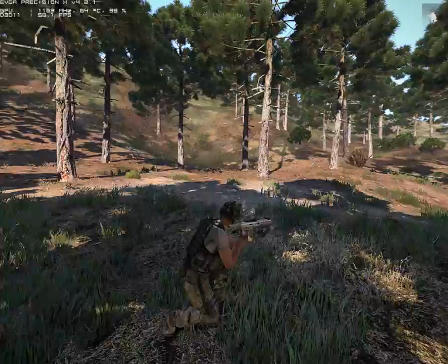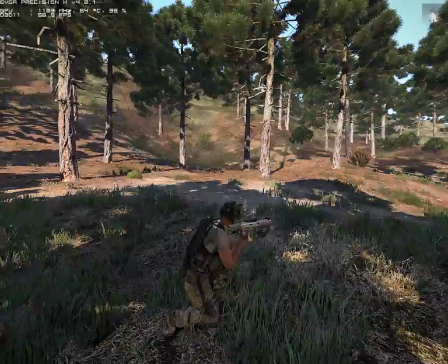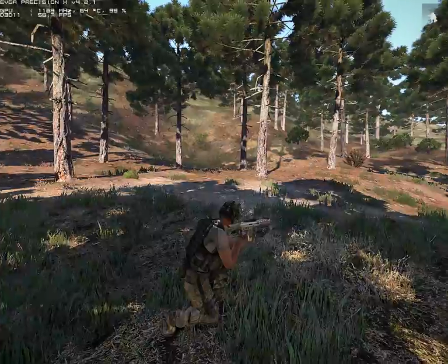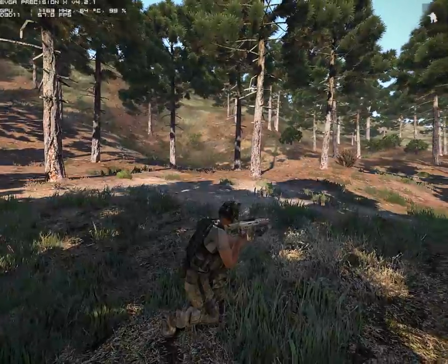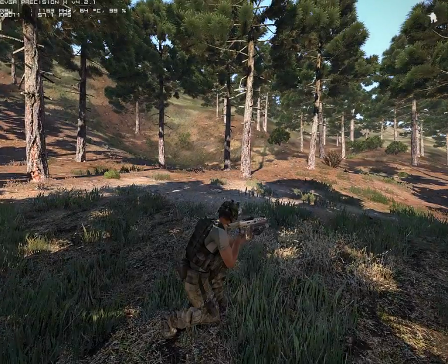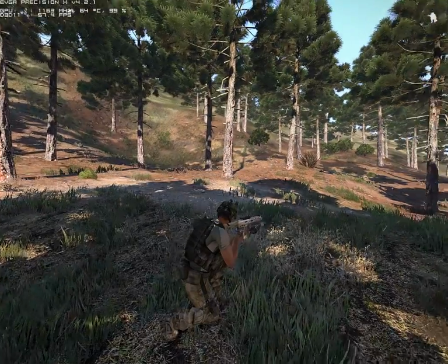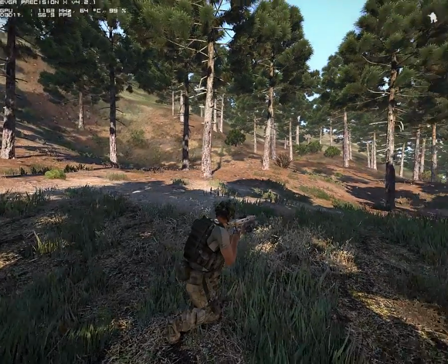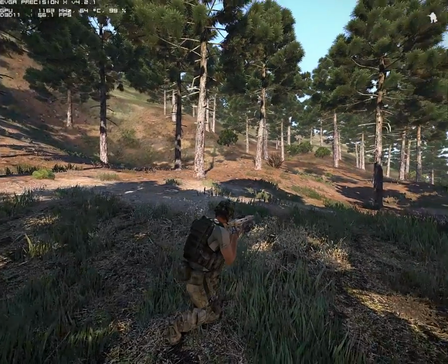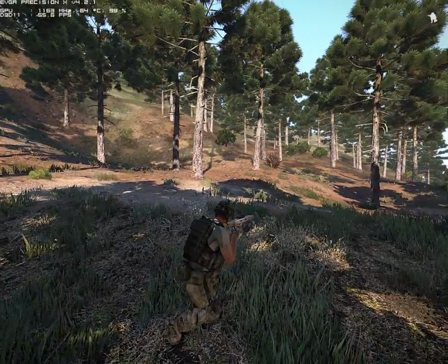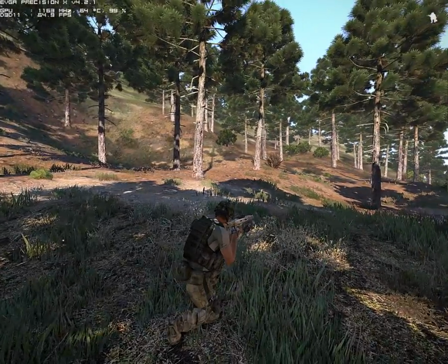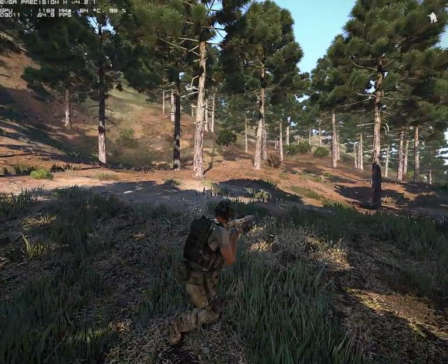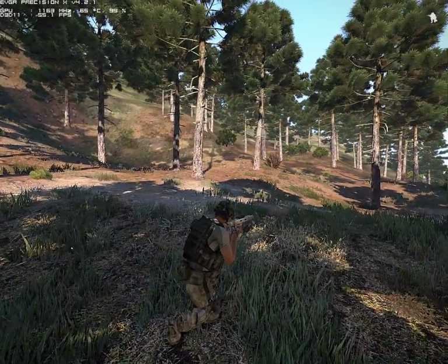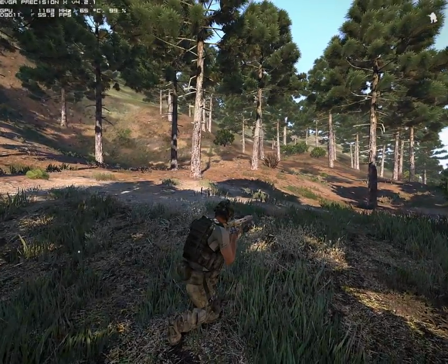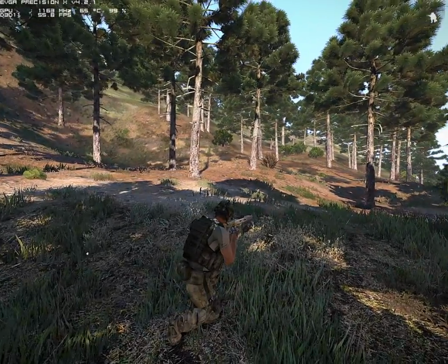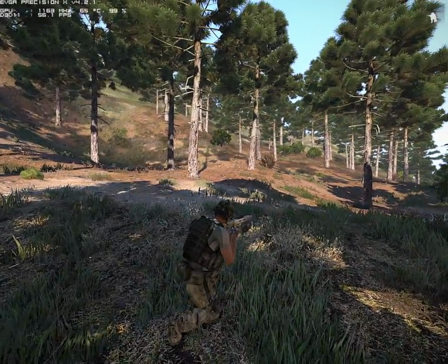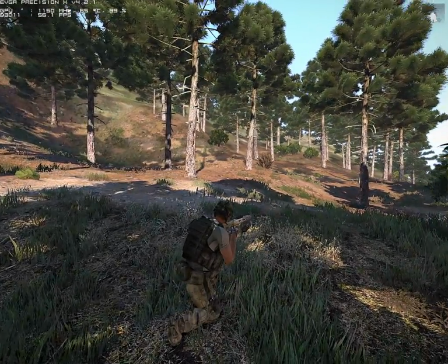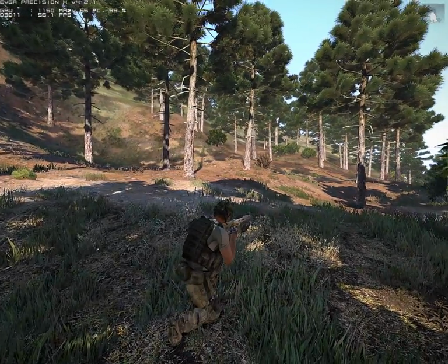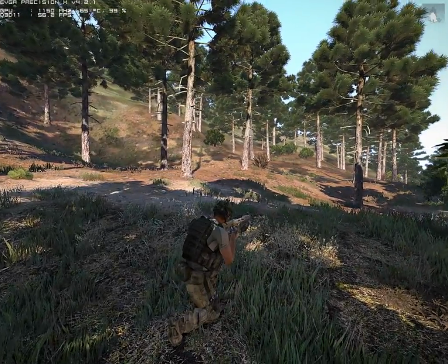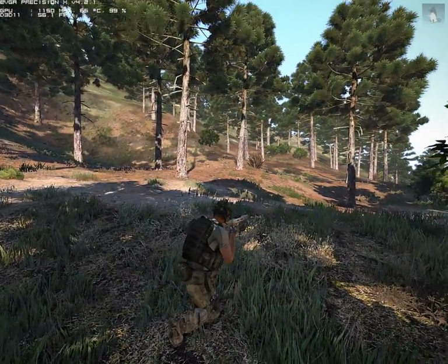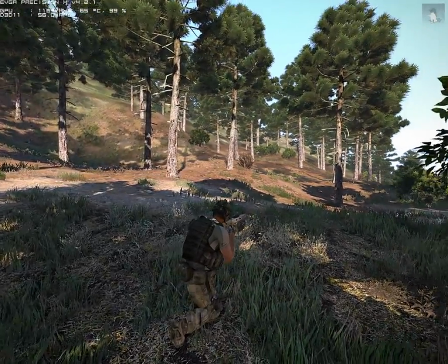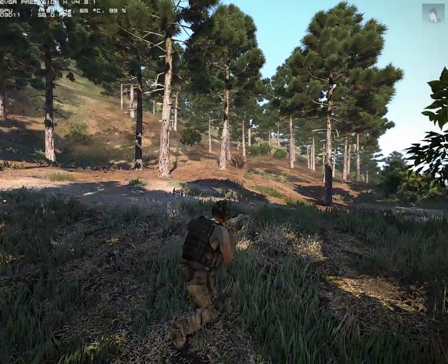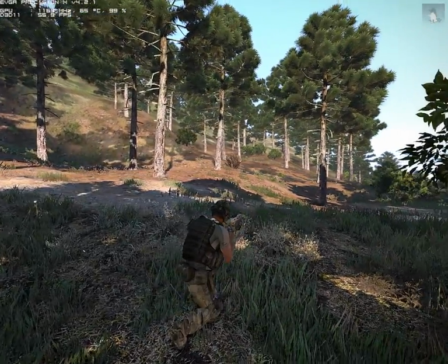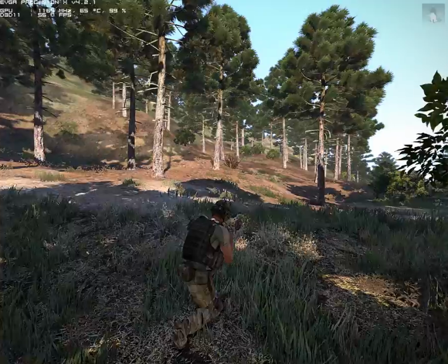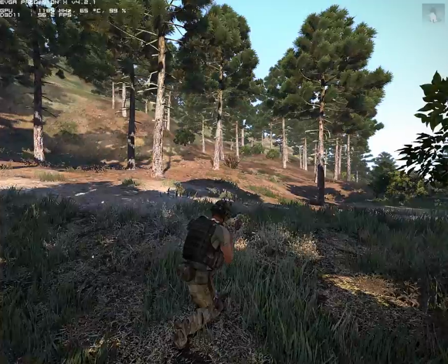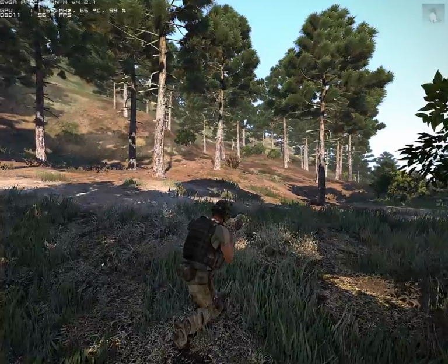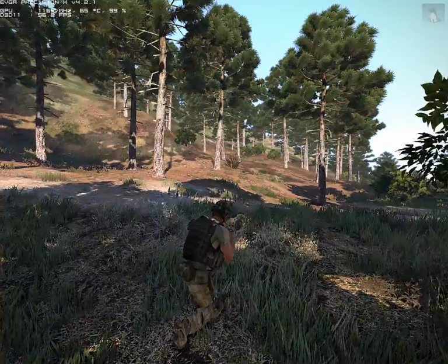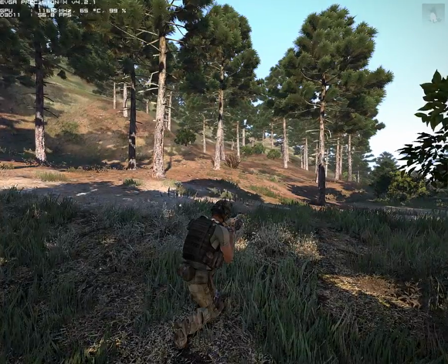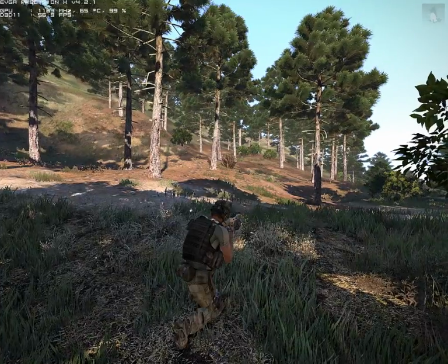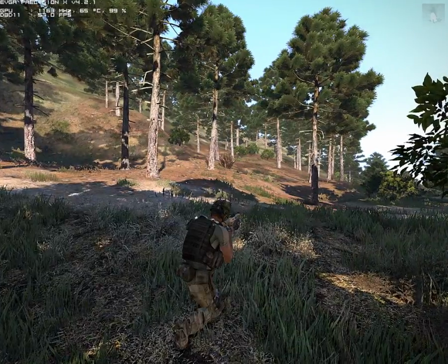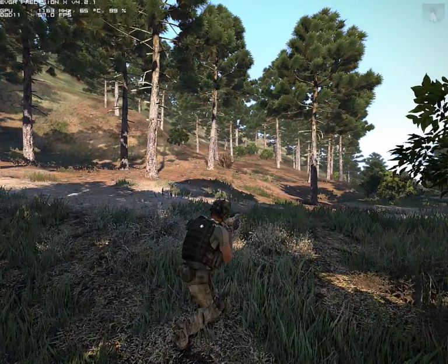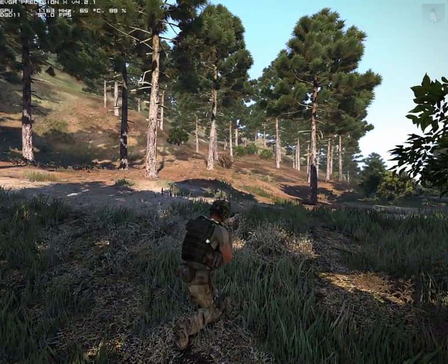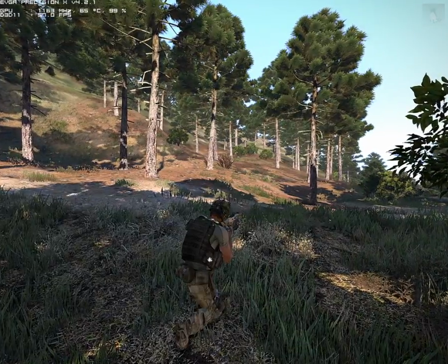Hey guys, welcome to another ARMA 3 video. In this one I want to talk about GPU or CPU bottlenecking.